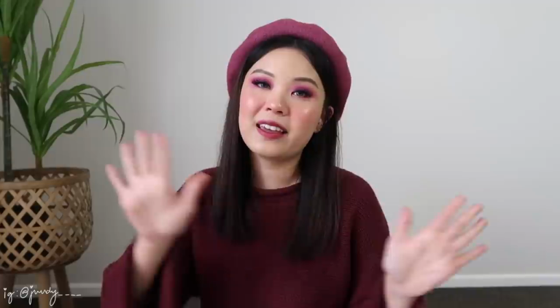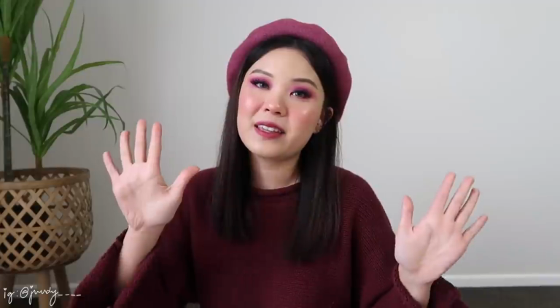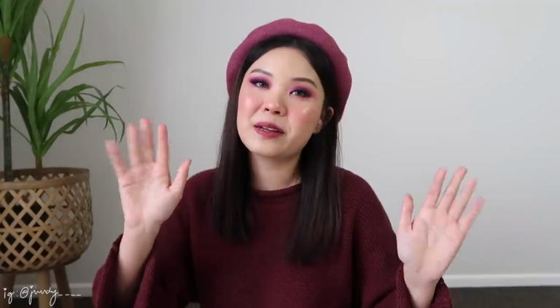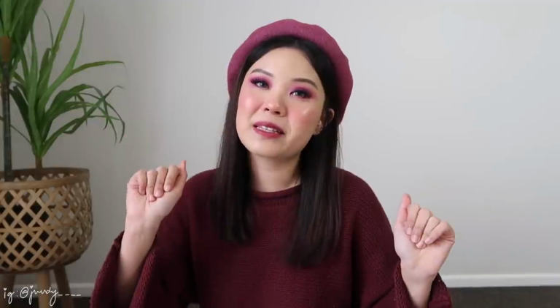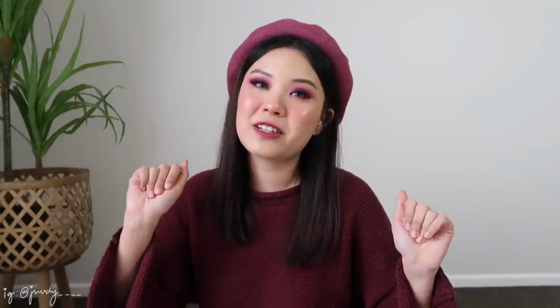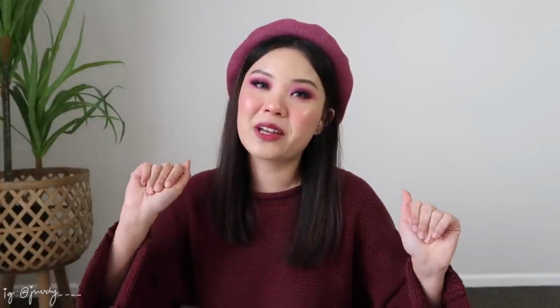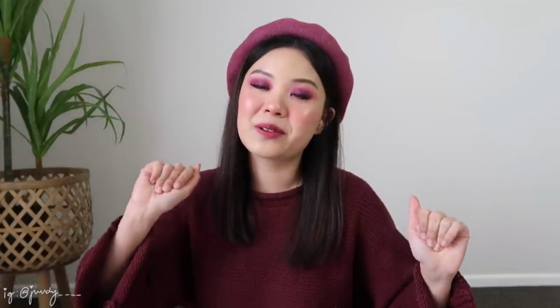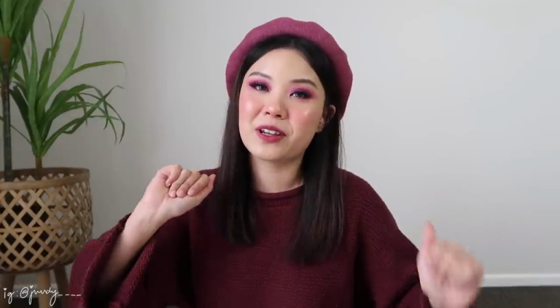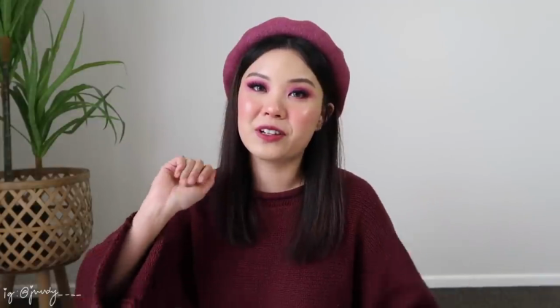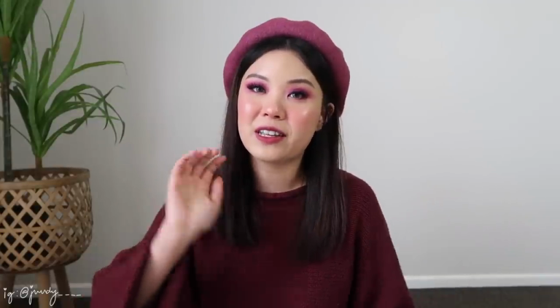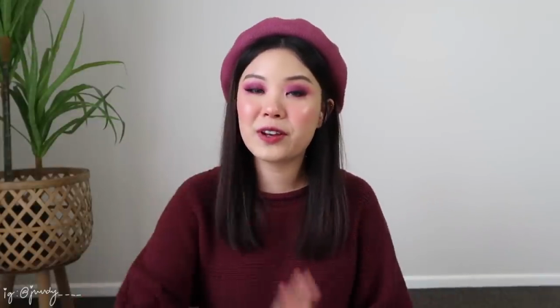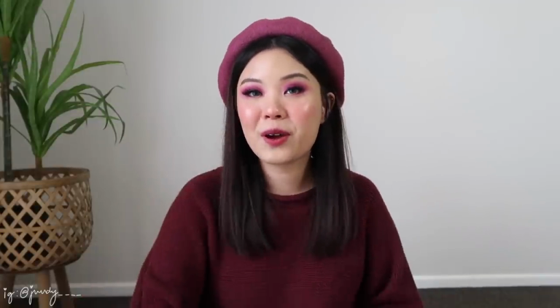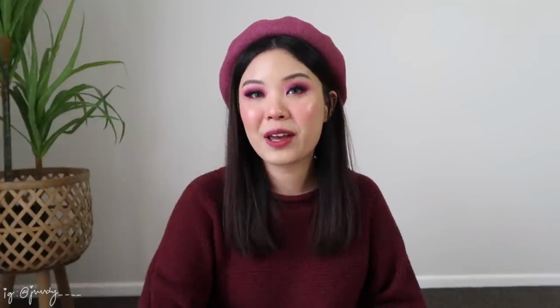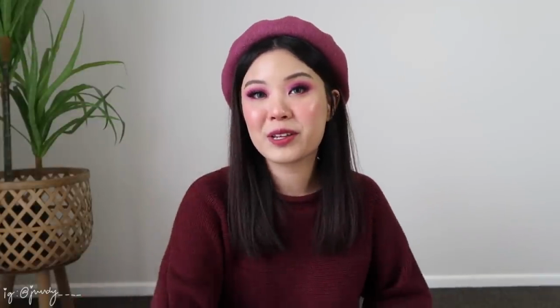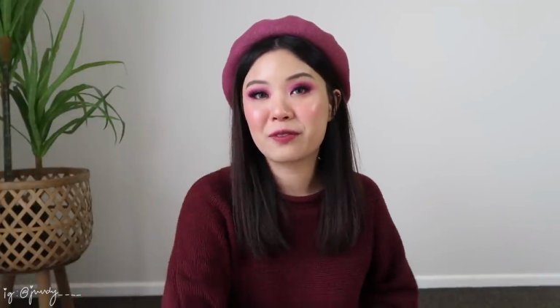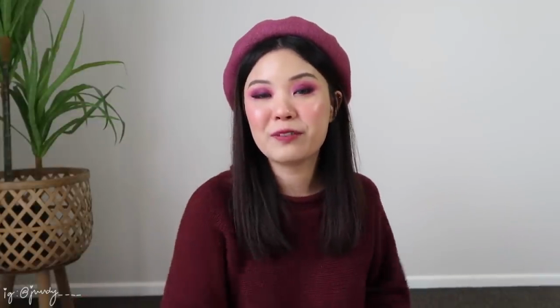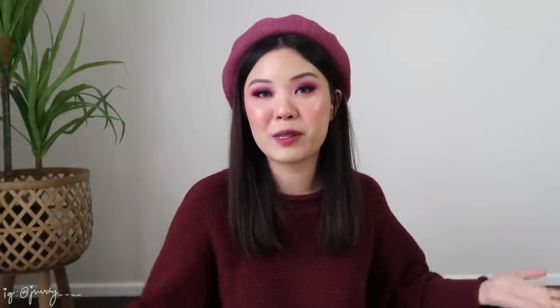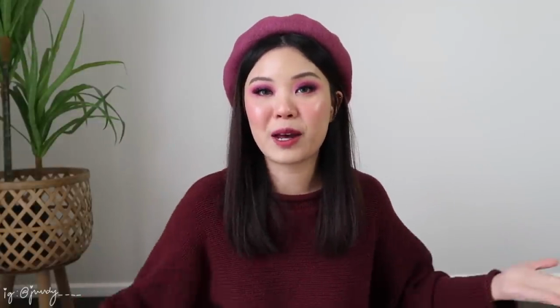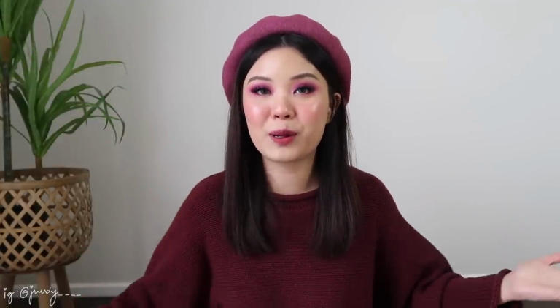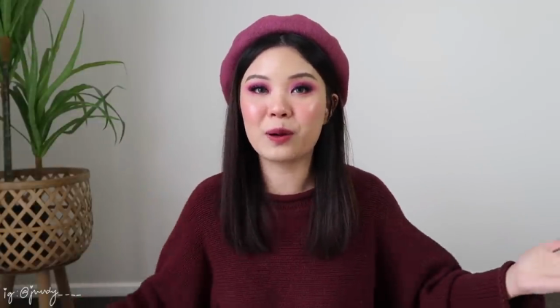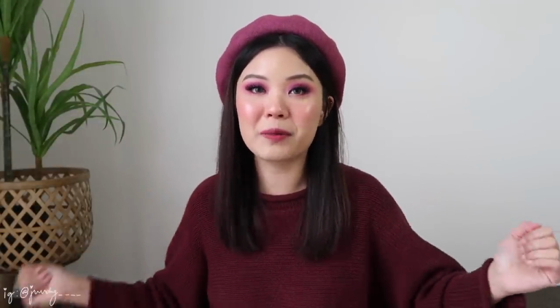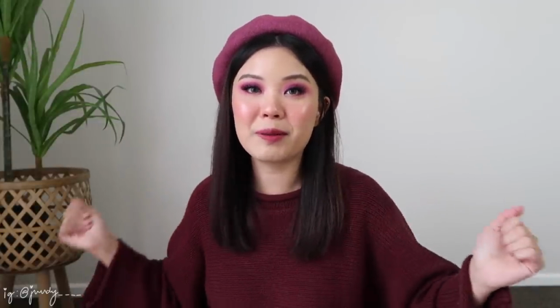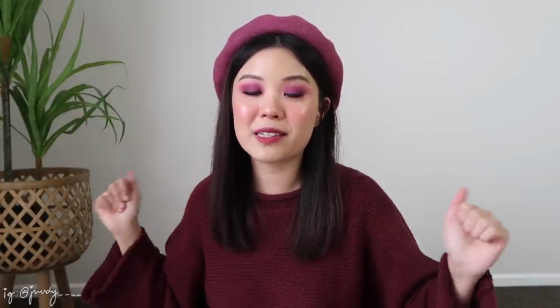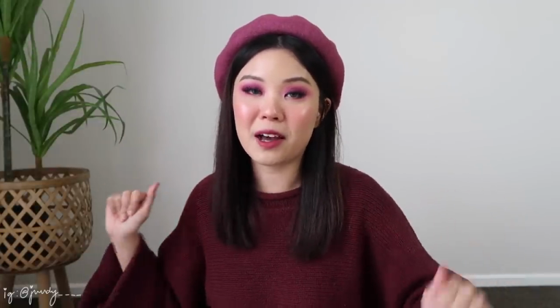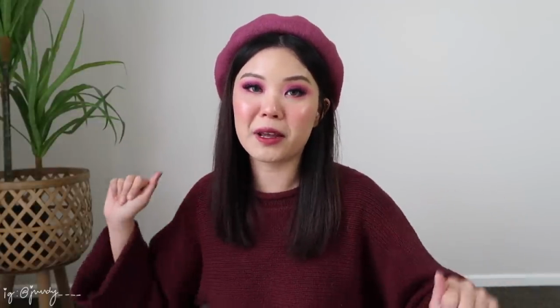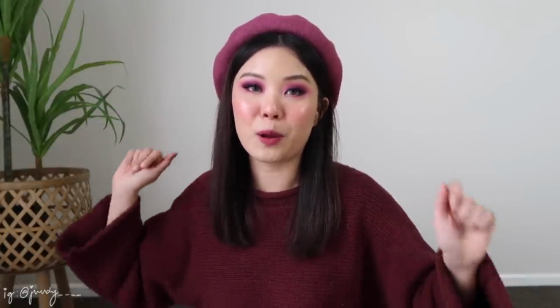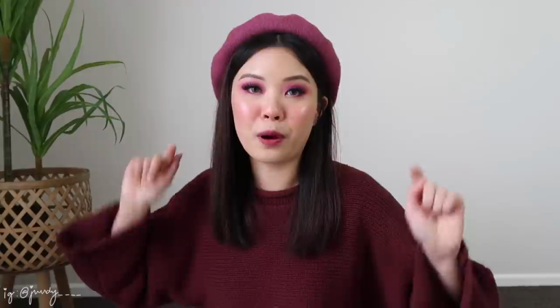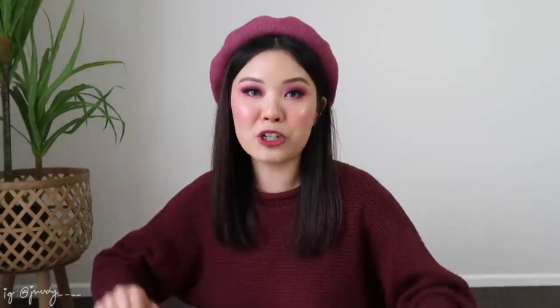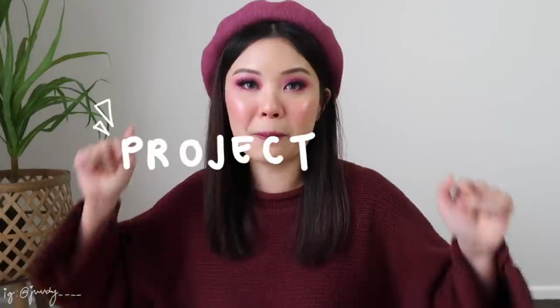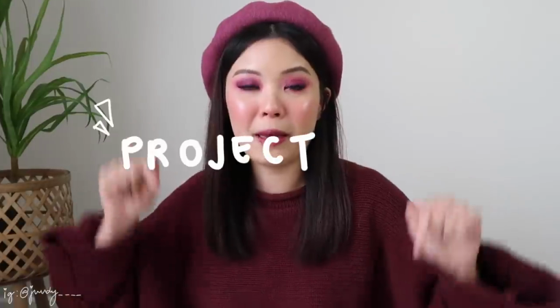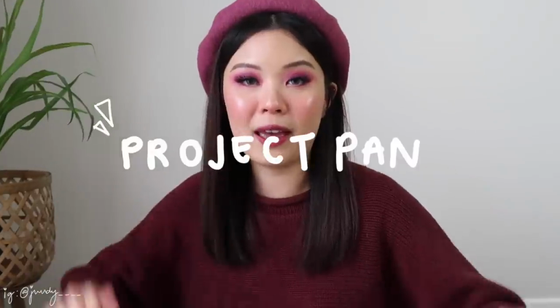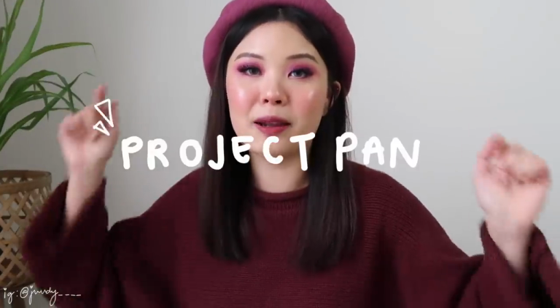Hey guys, welcome back to my channel. So for today's video, as you can read from the title, I'm going to be starting a project plan.